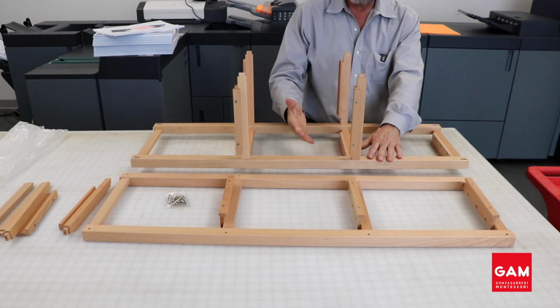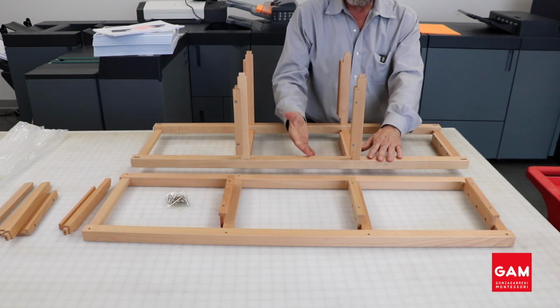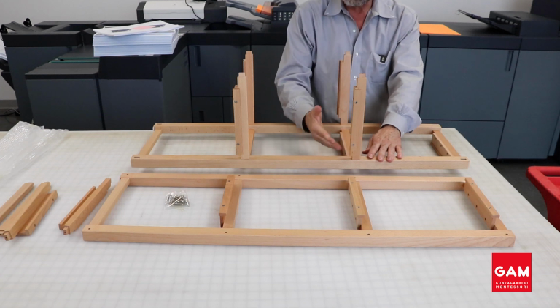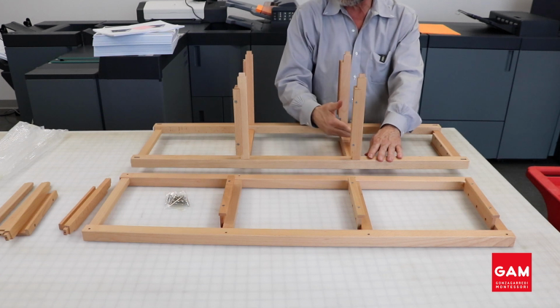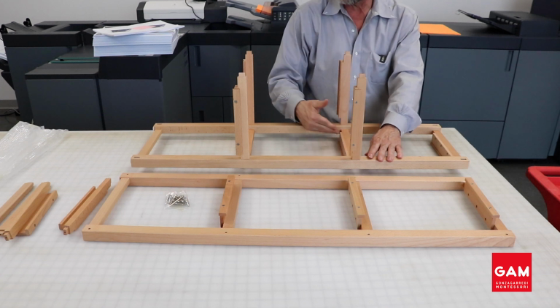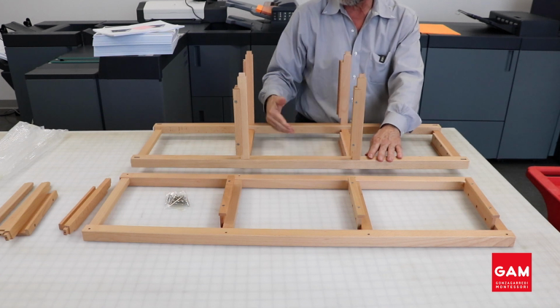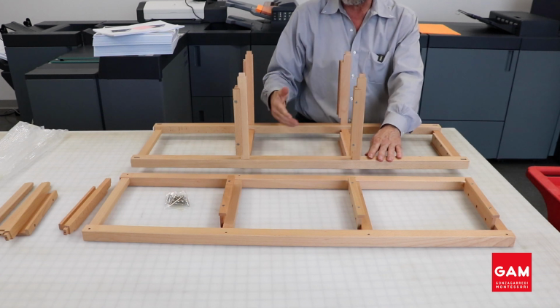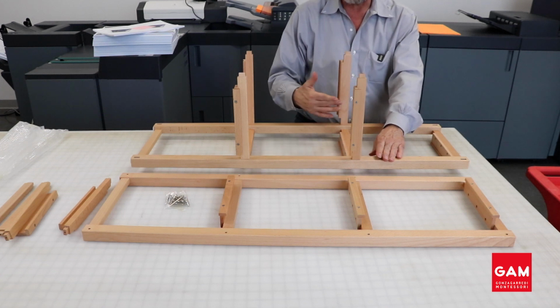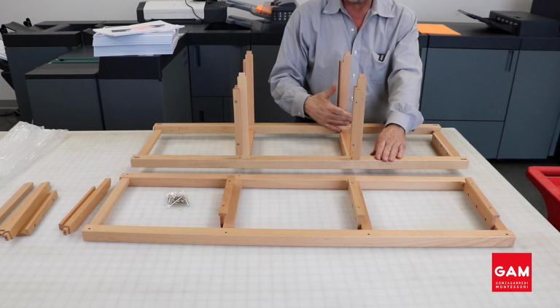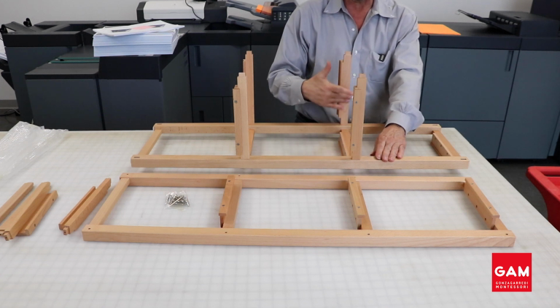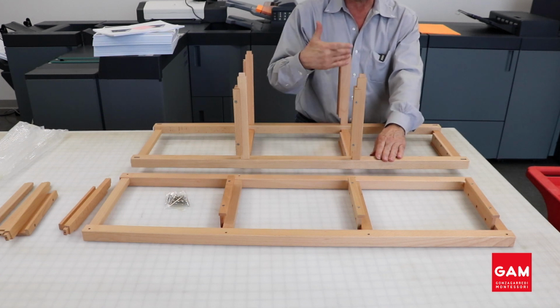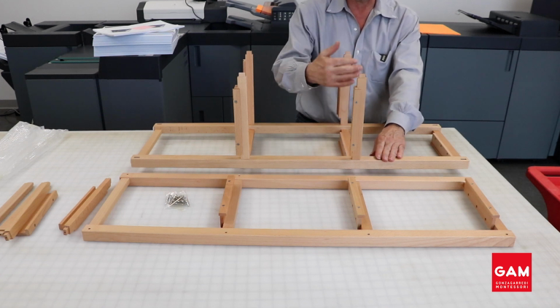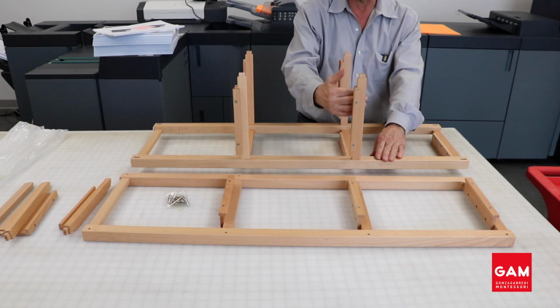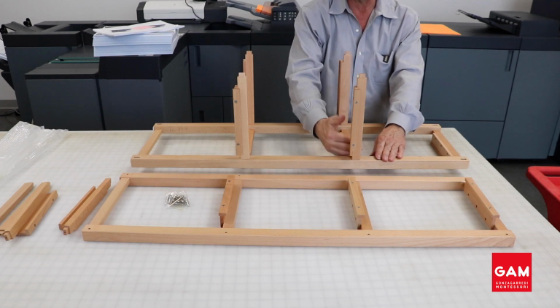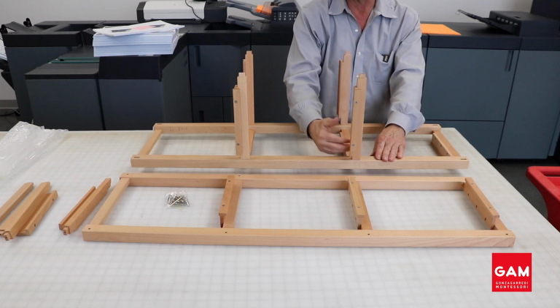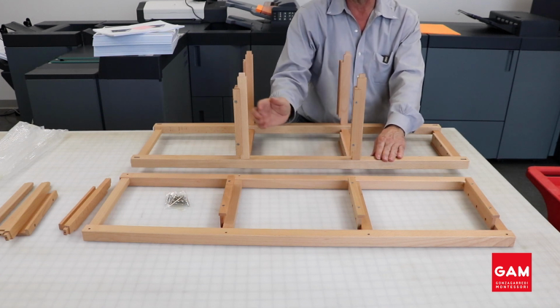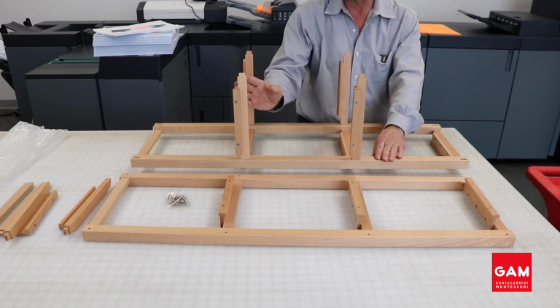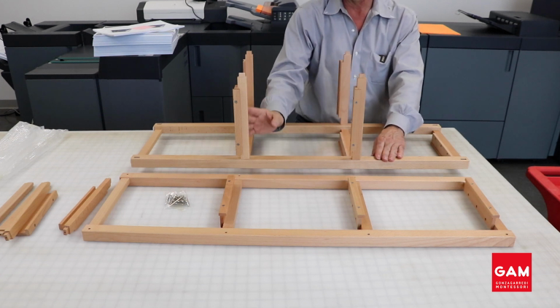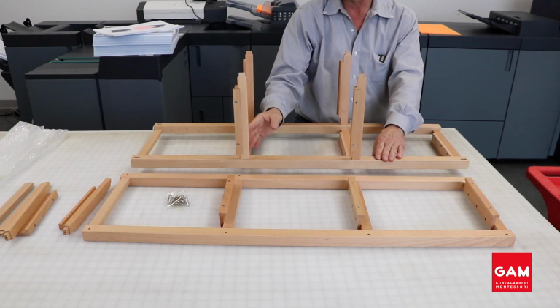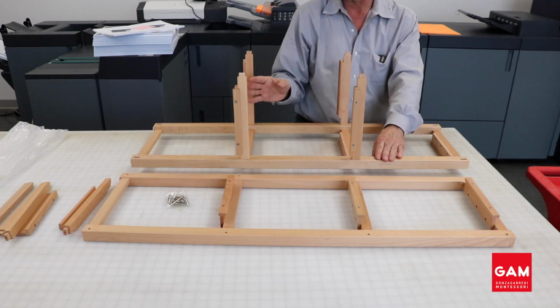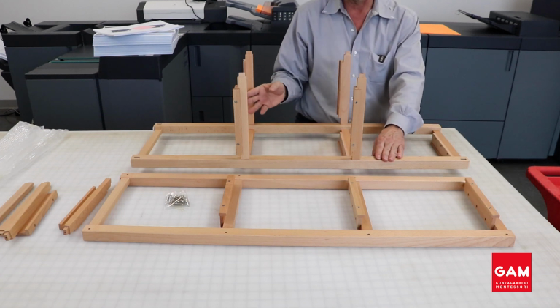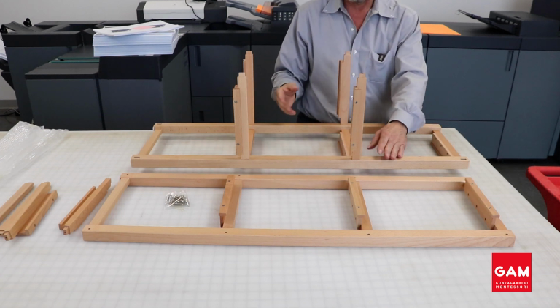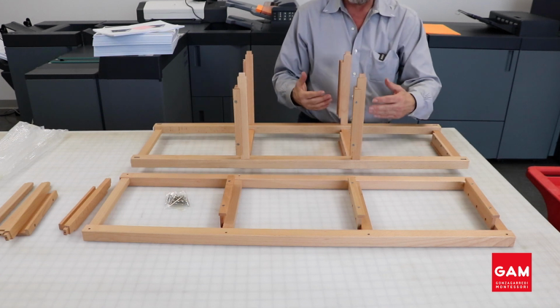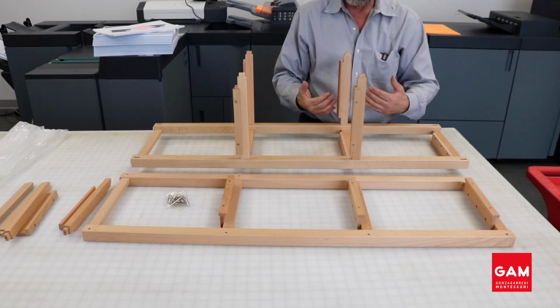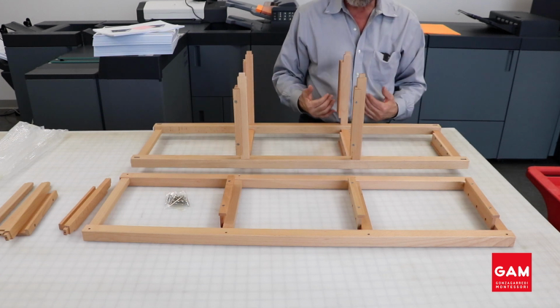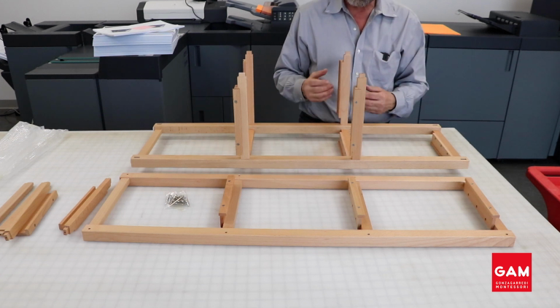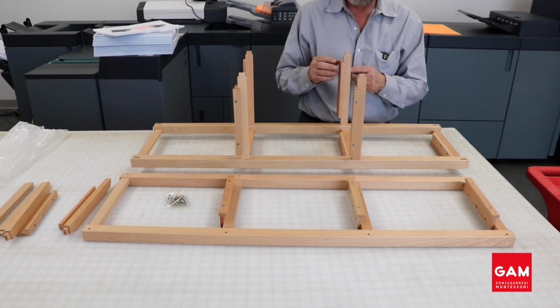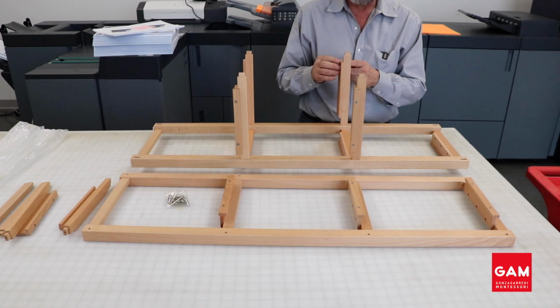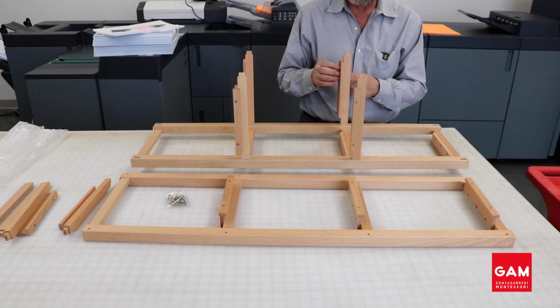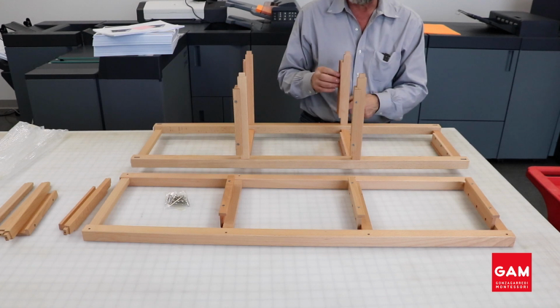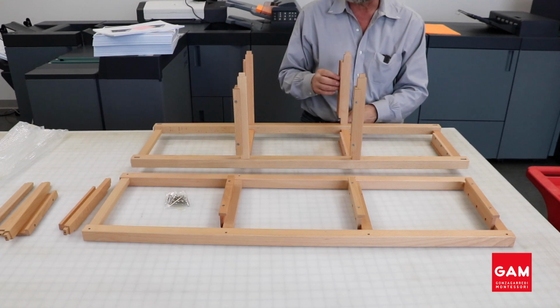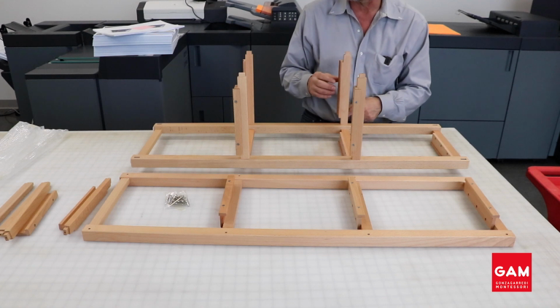When you are done, the smooth side of the rungs will be on the inside of the stand.